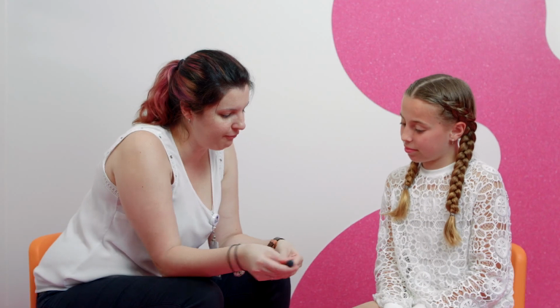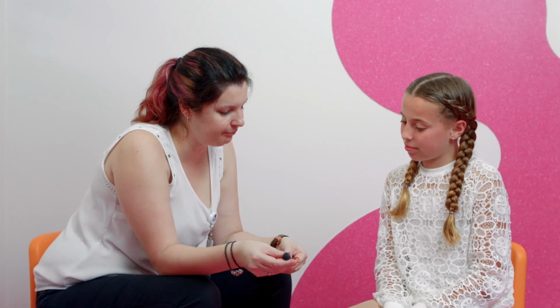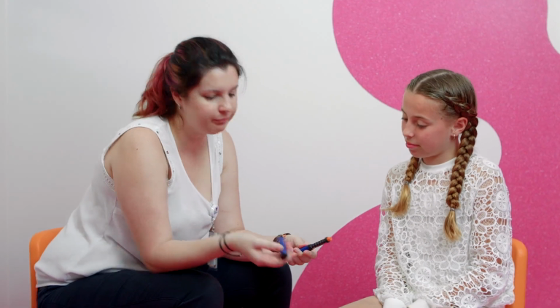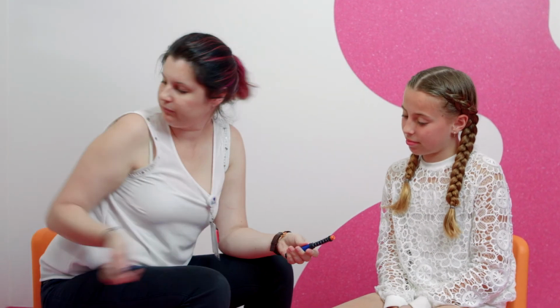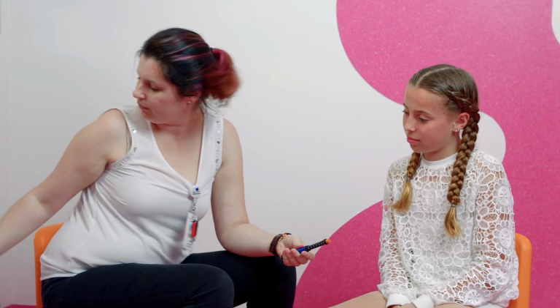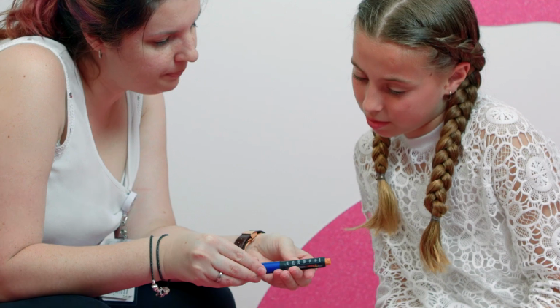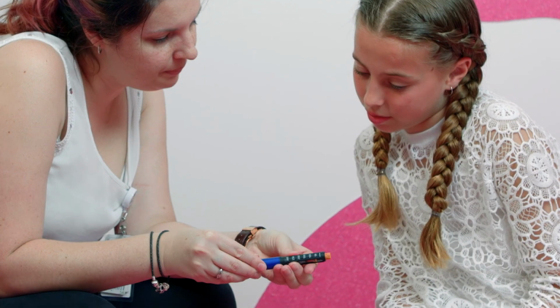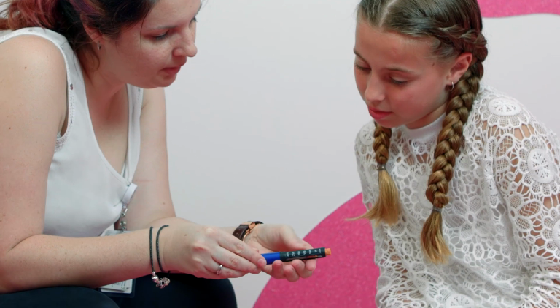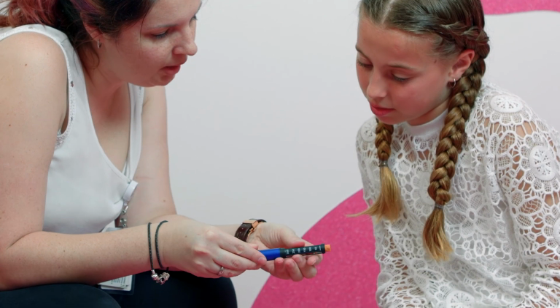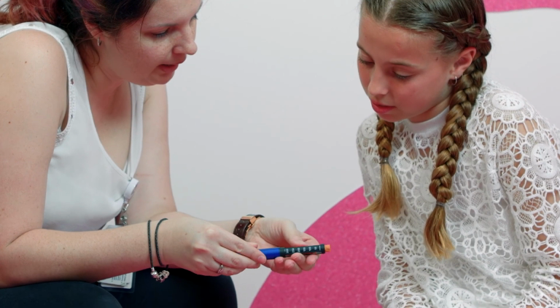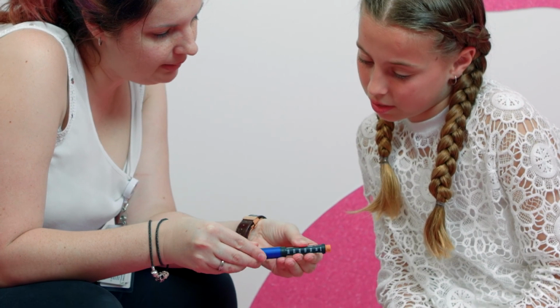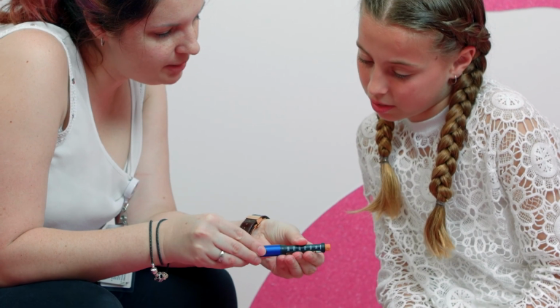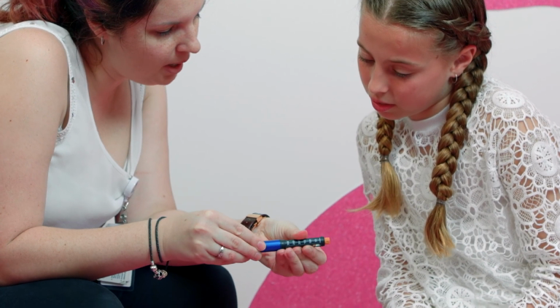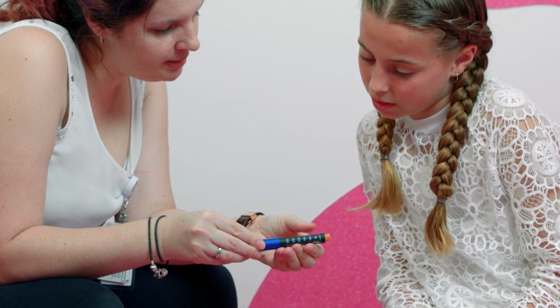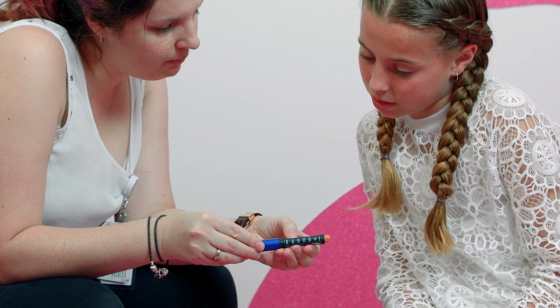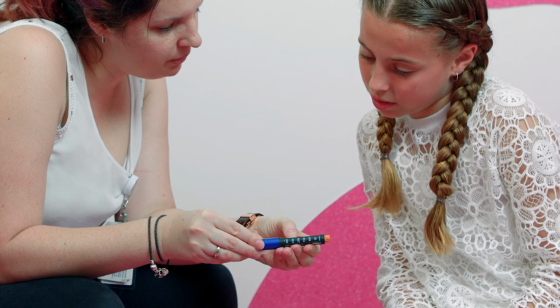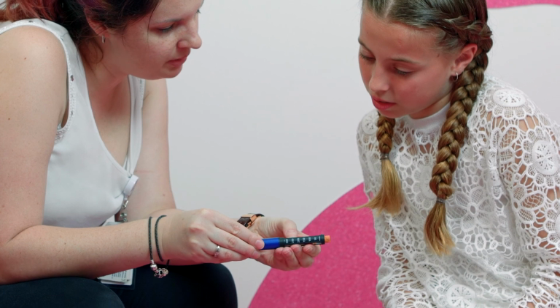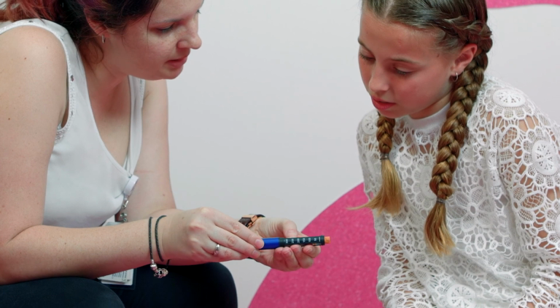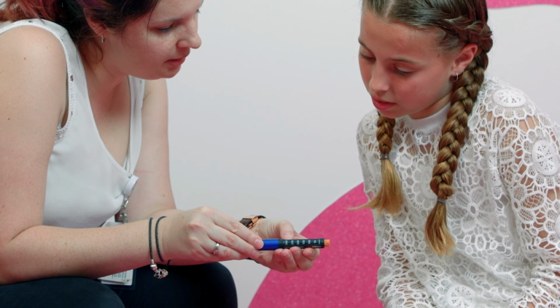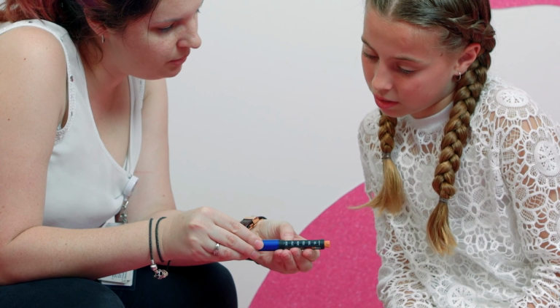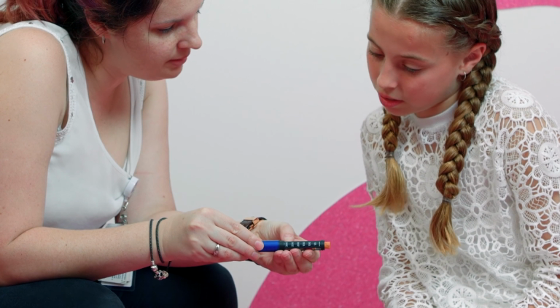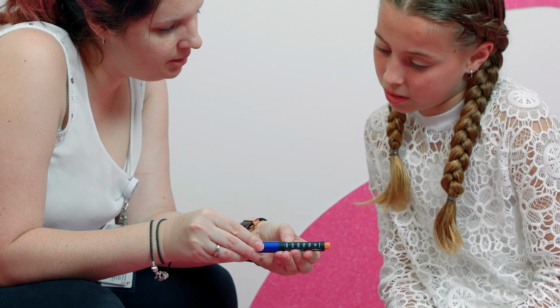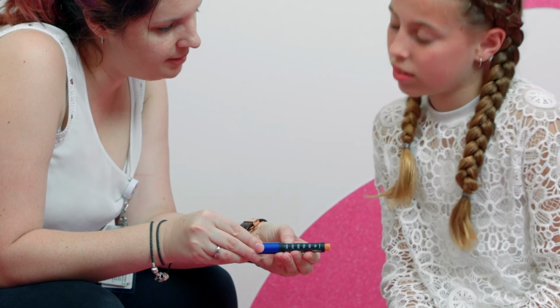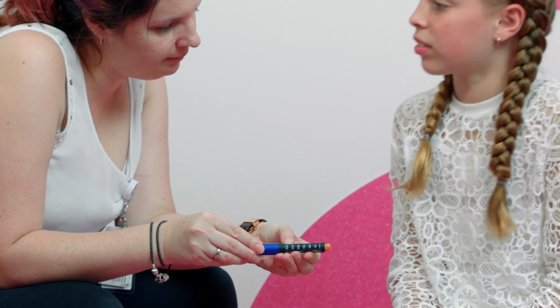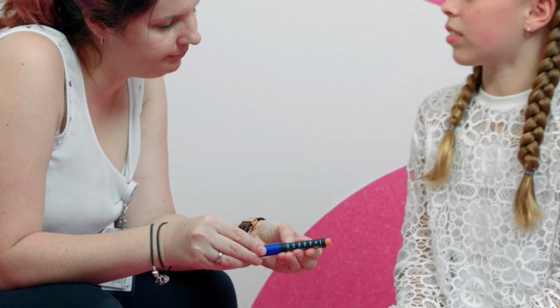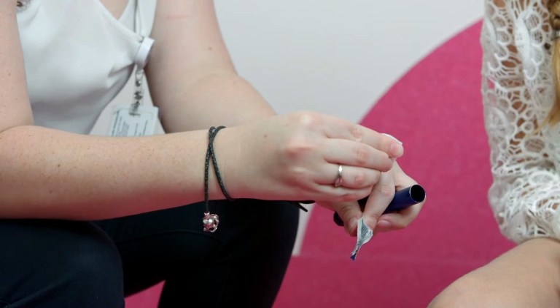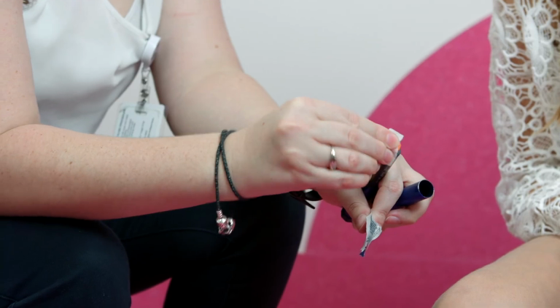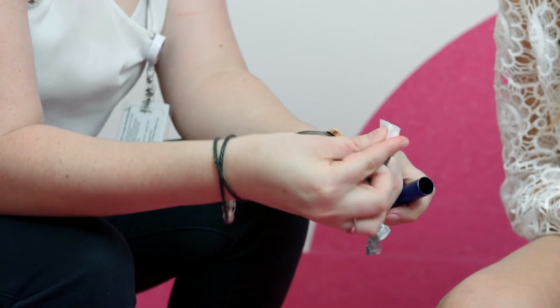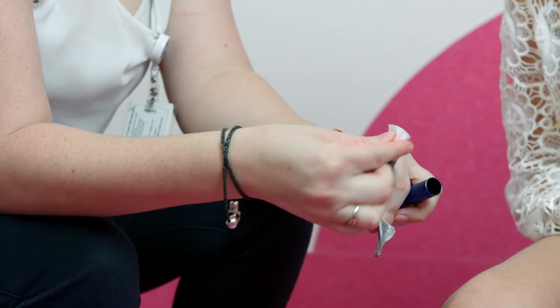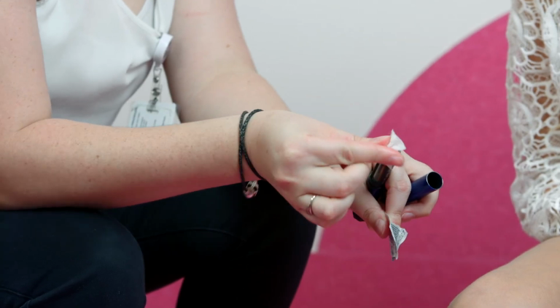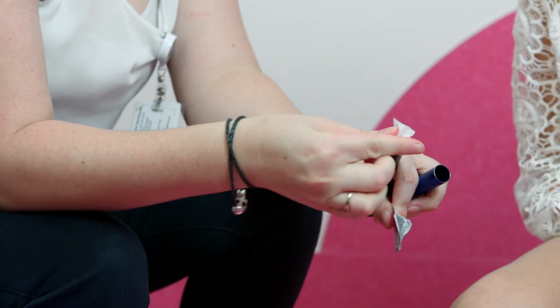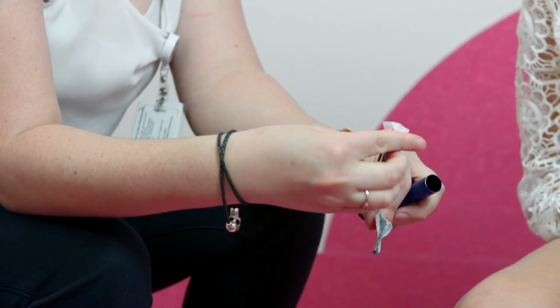Next, take the lid off the pen, check the insulin is the correct type, the expiry date is current, and then clean with an alcohol wipe.